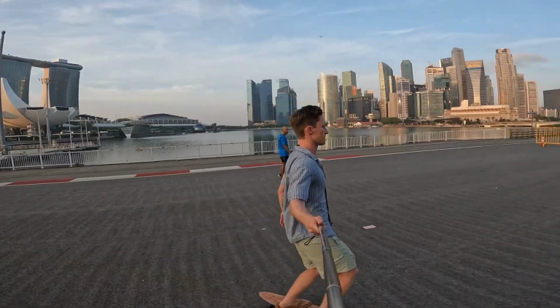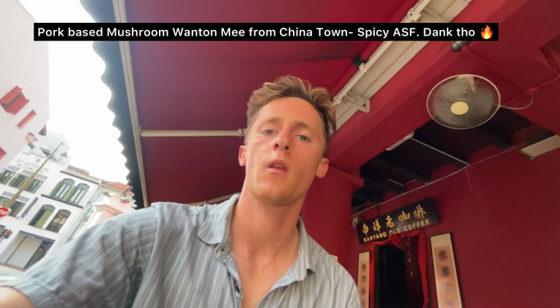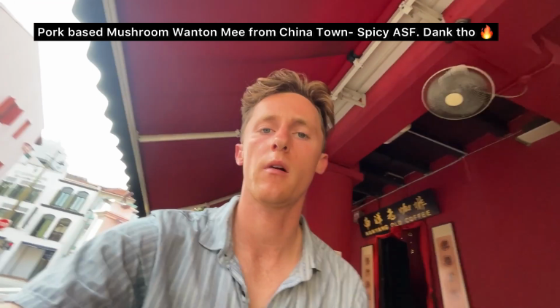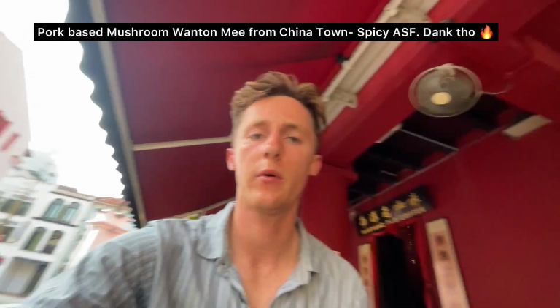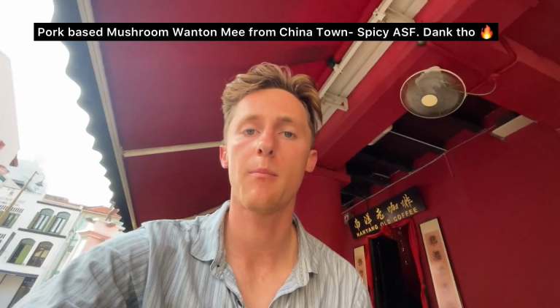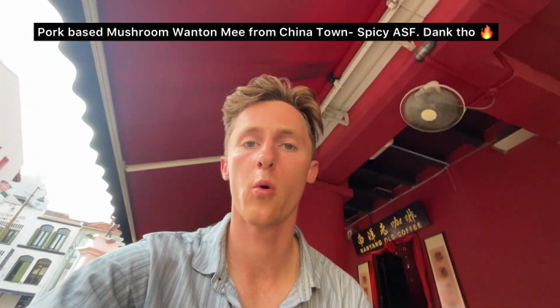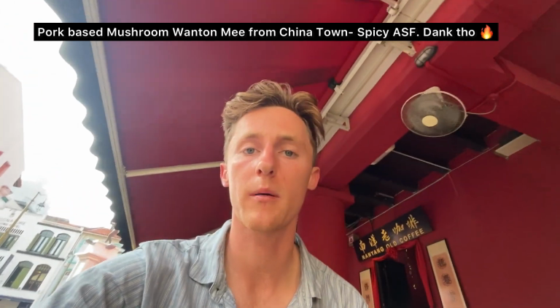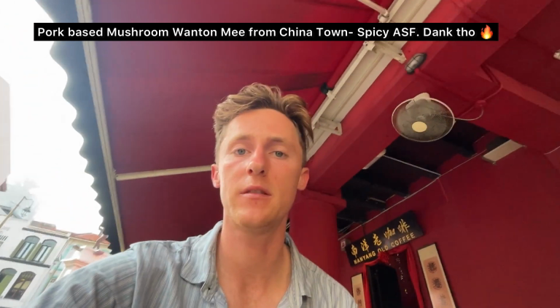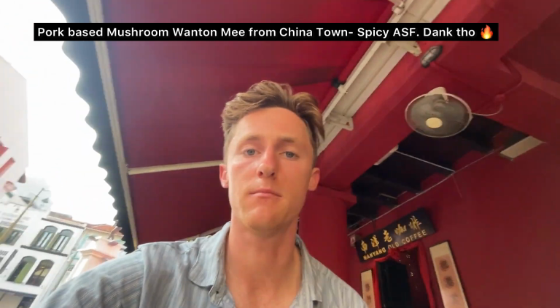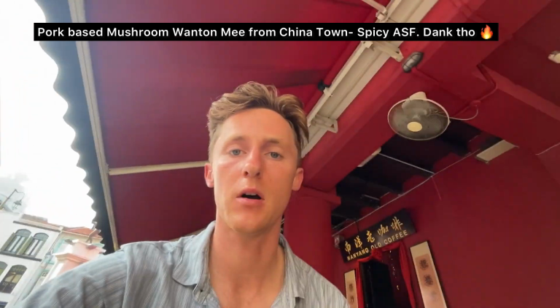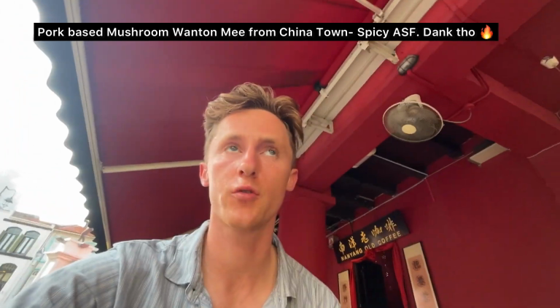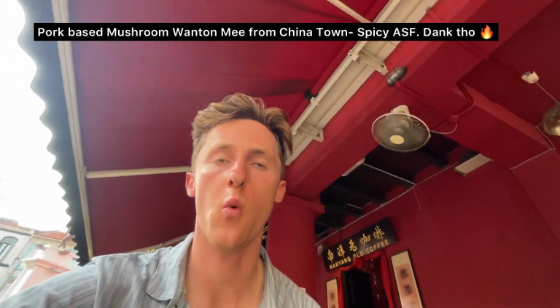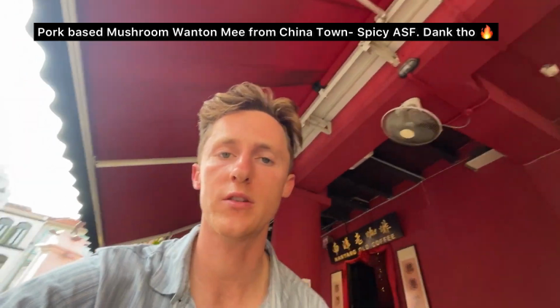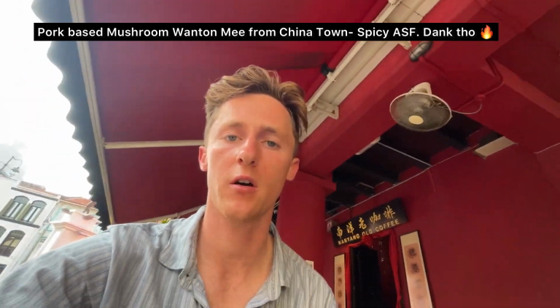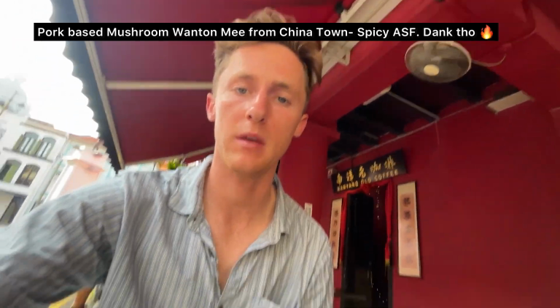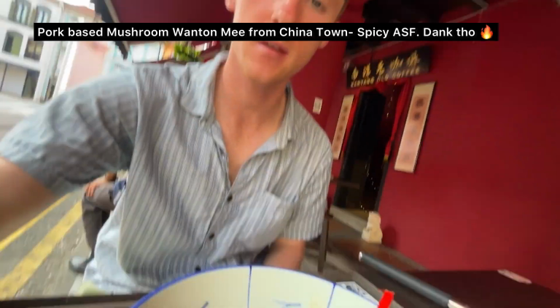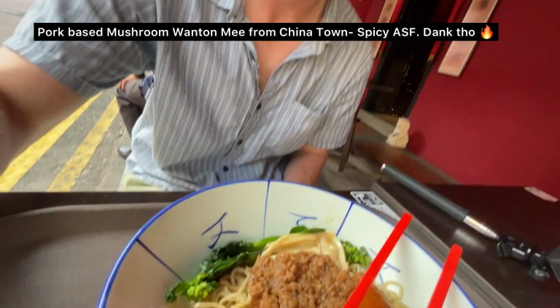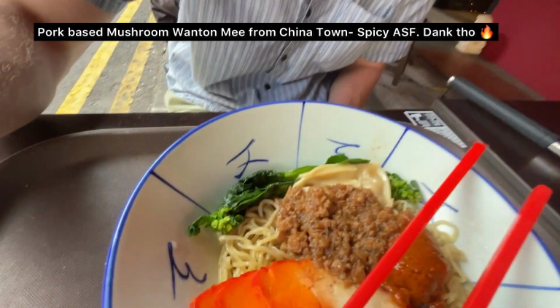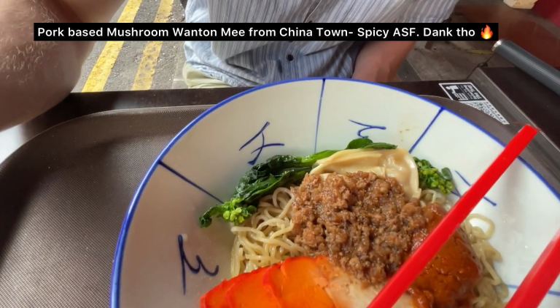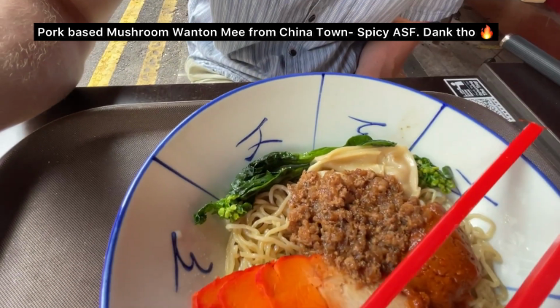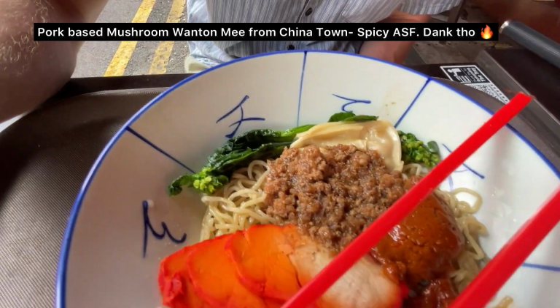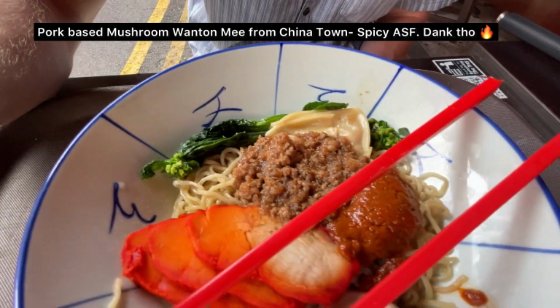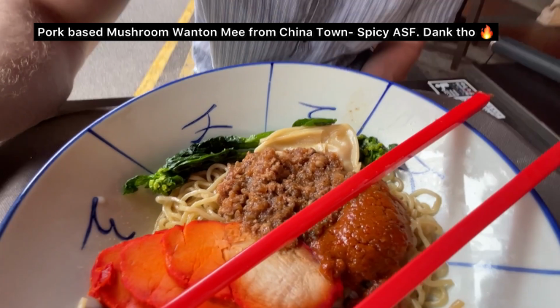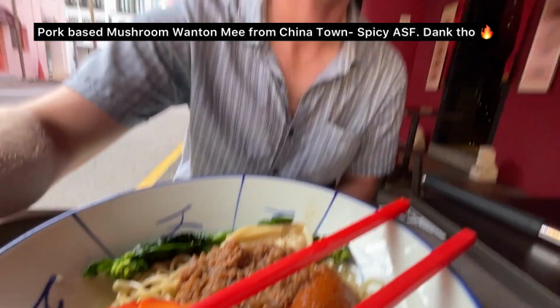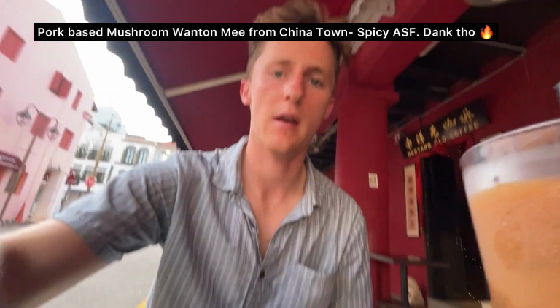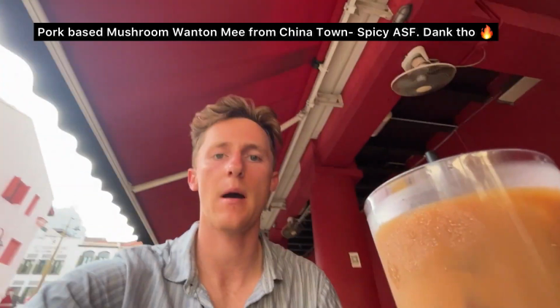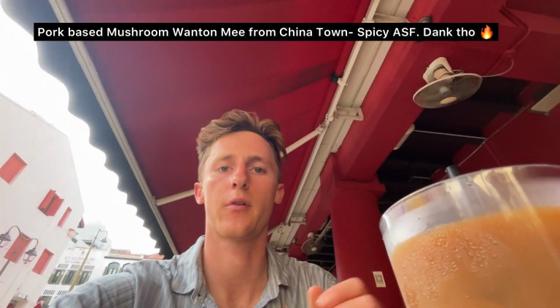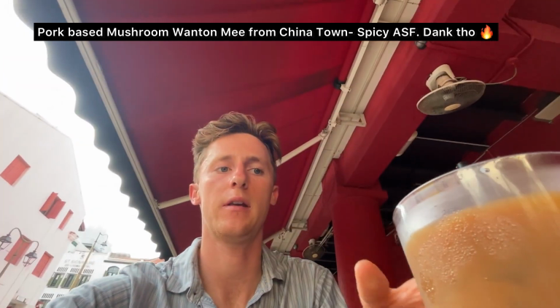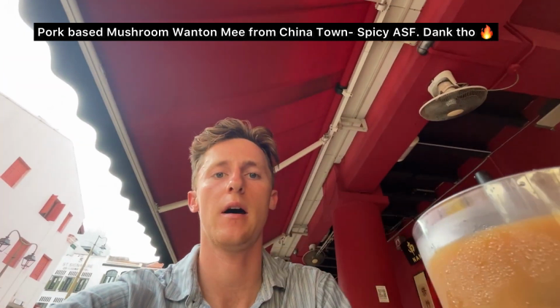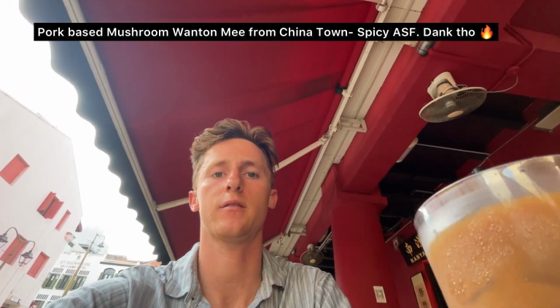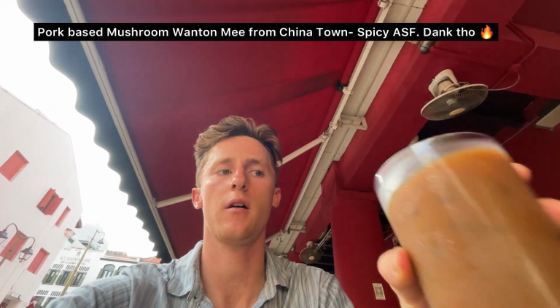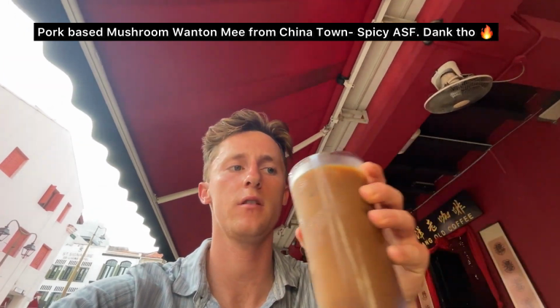We've got a pork-based mushroom wonton noodles and an evaporated iced coffee.